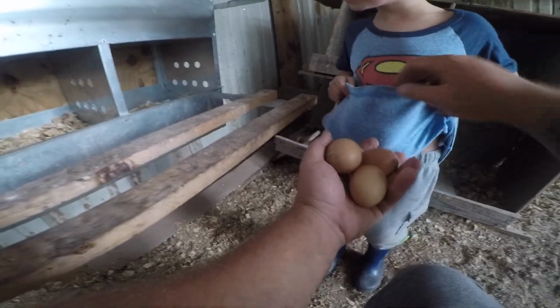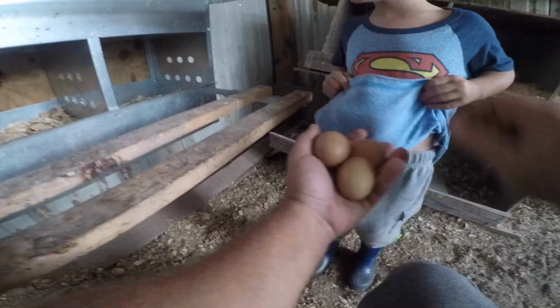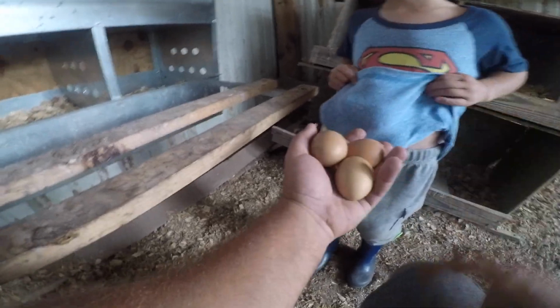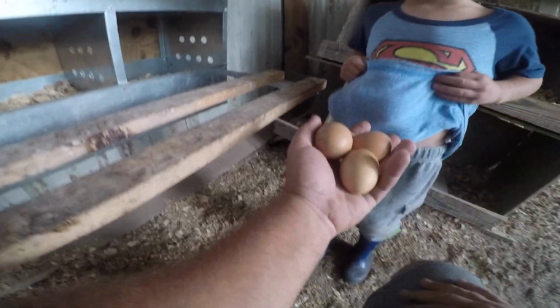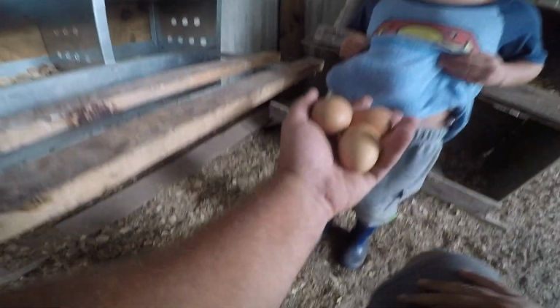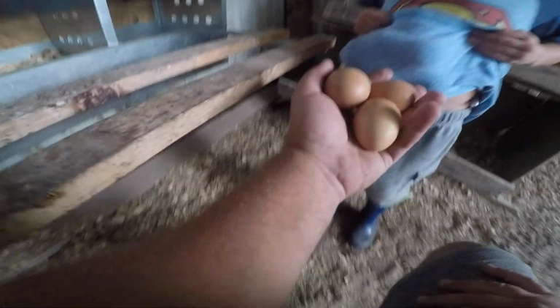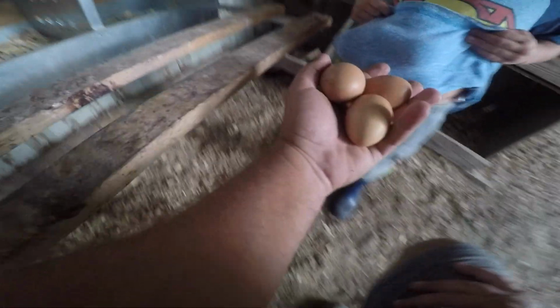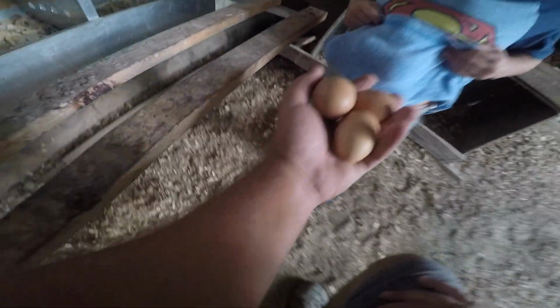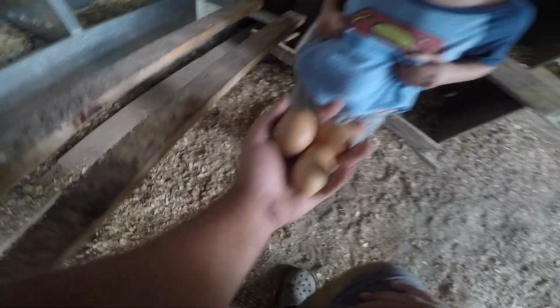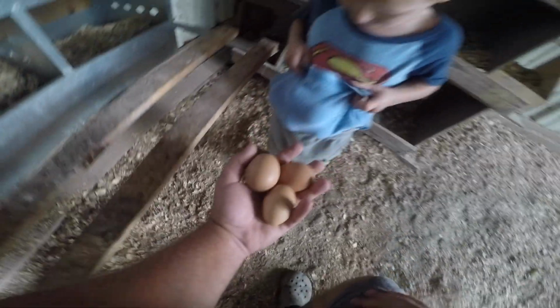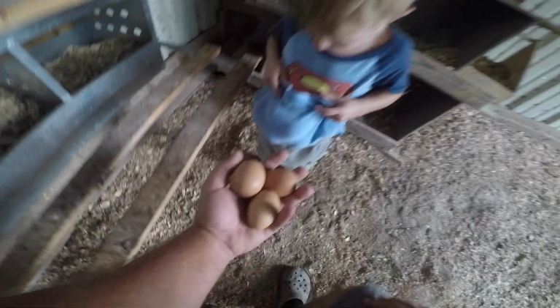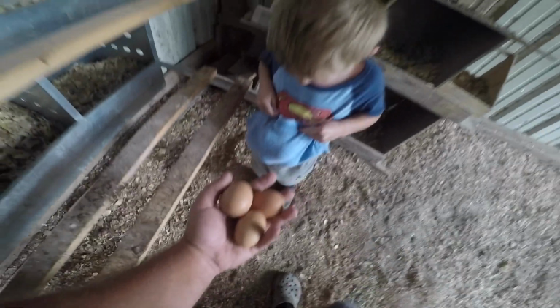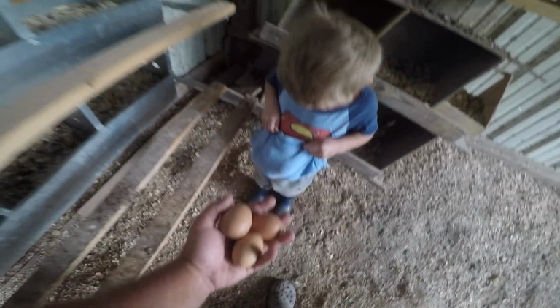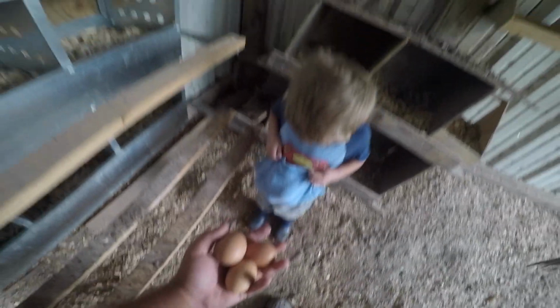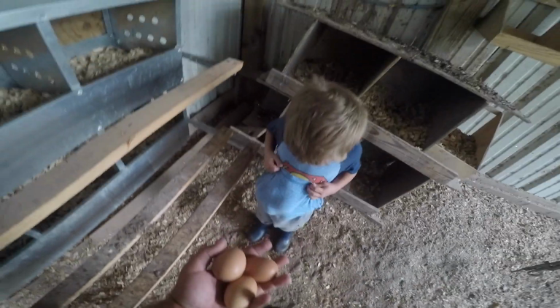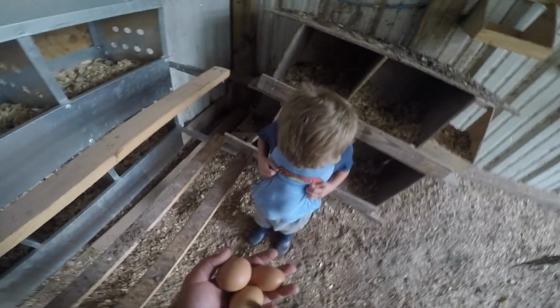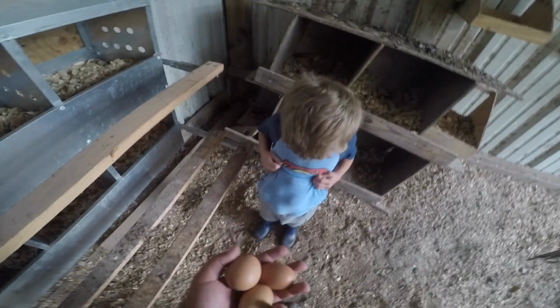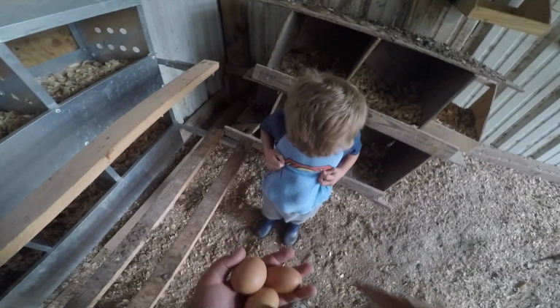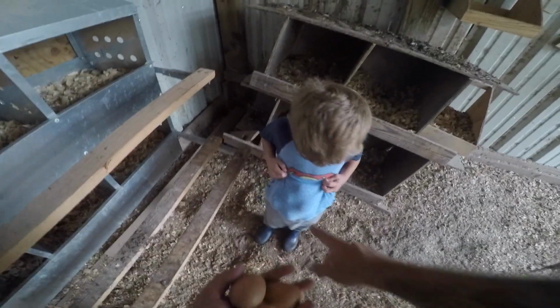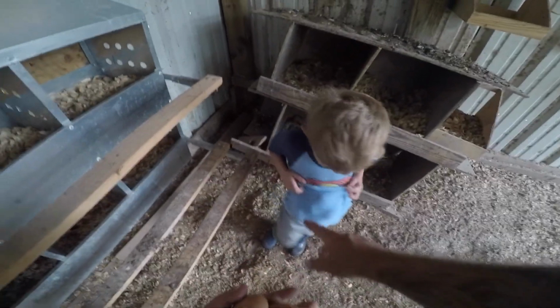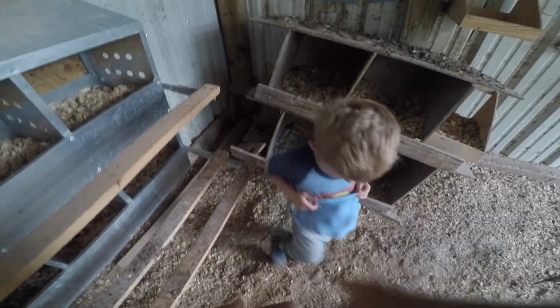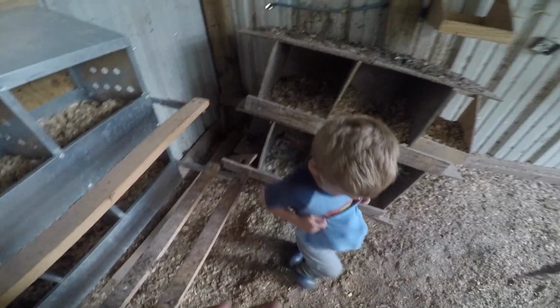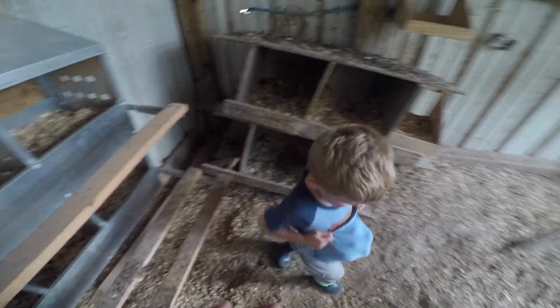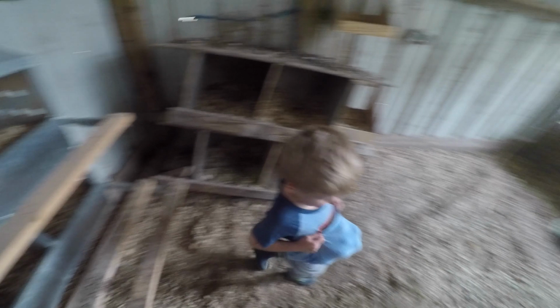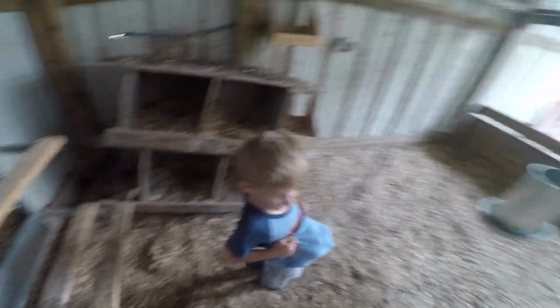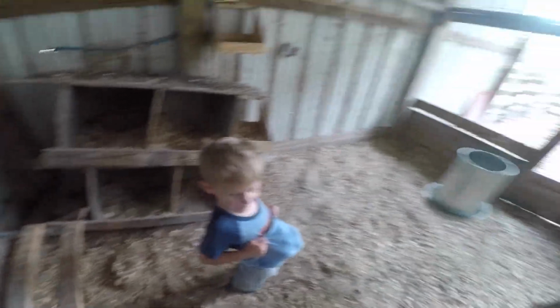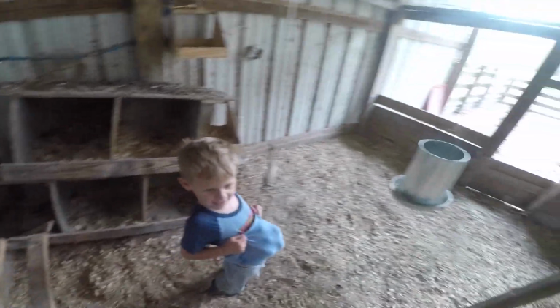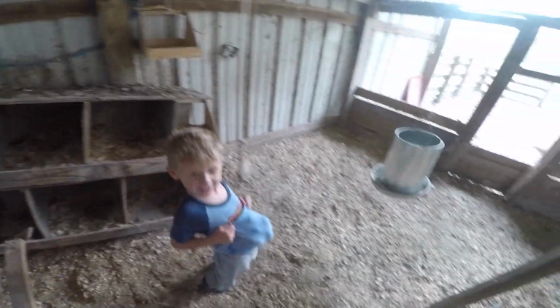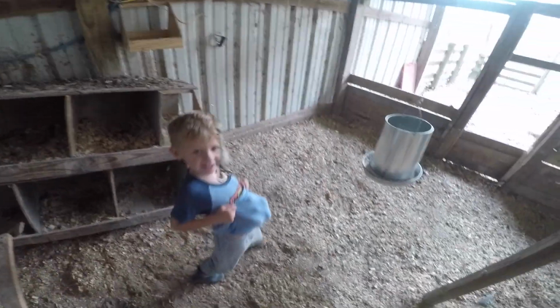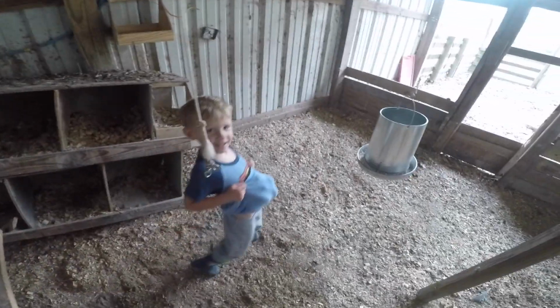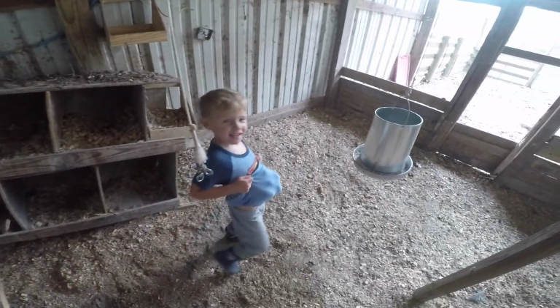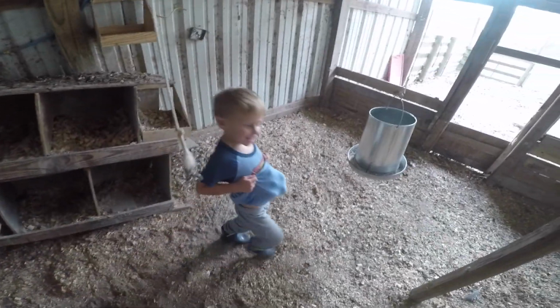All right, you got them? He's got them. Look at his eggs — fourteen eggs. And that guy, Nacho the naked neck rooster.